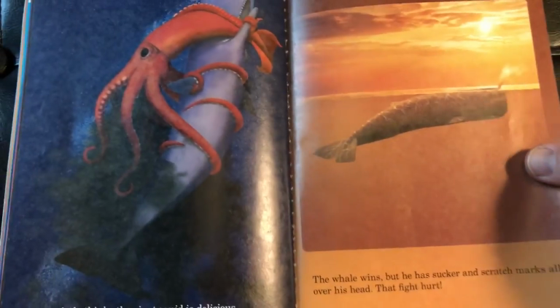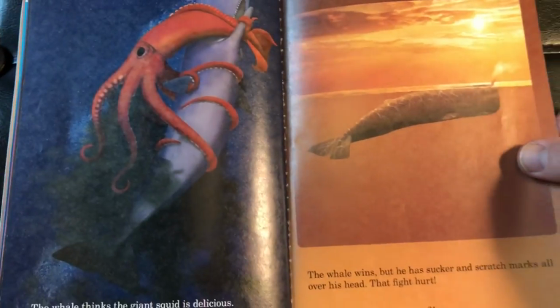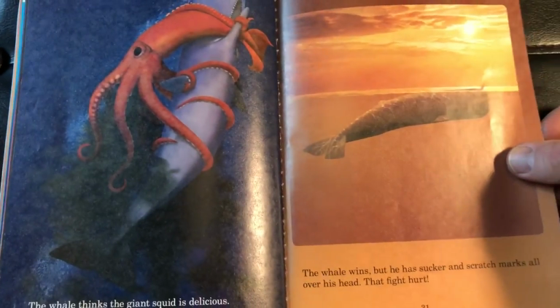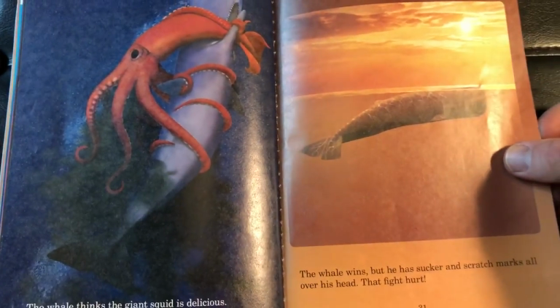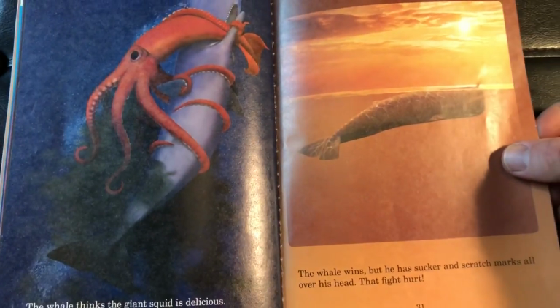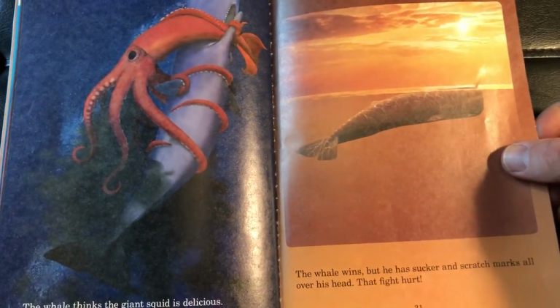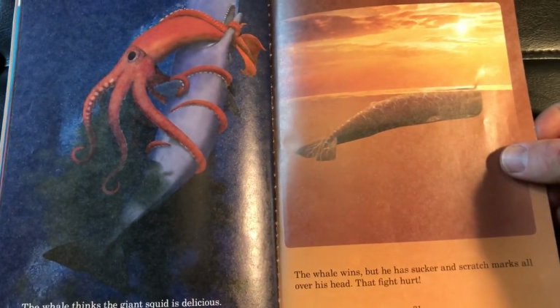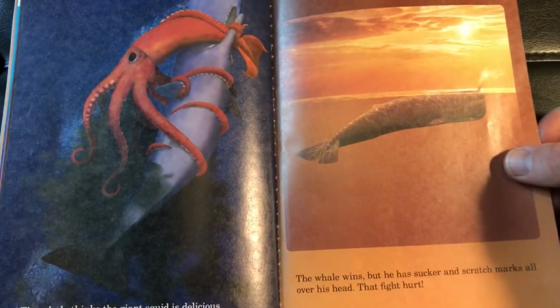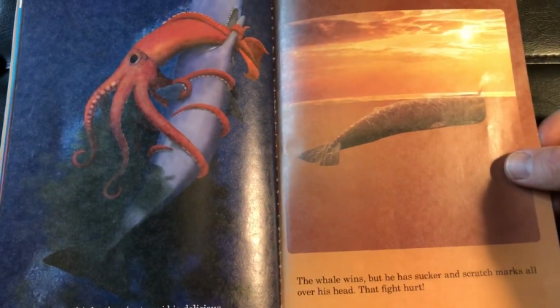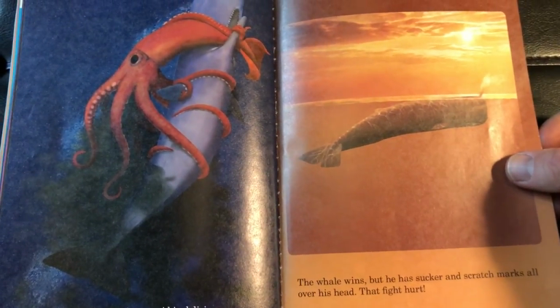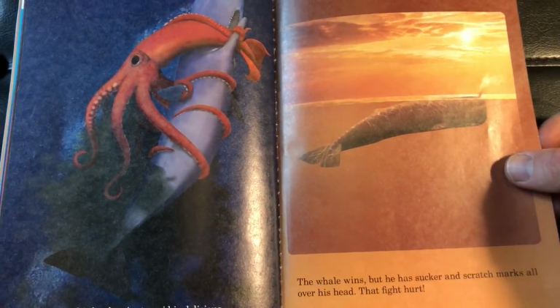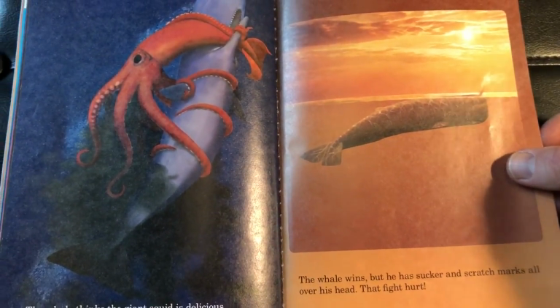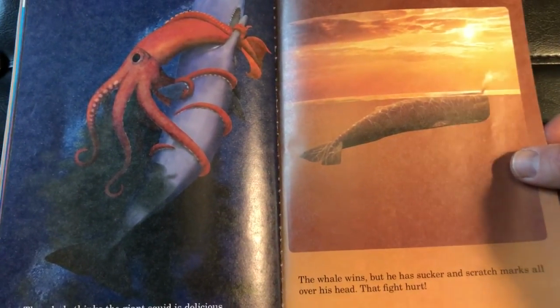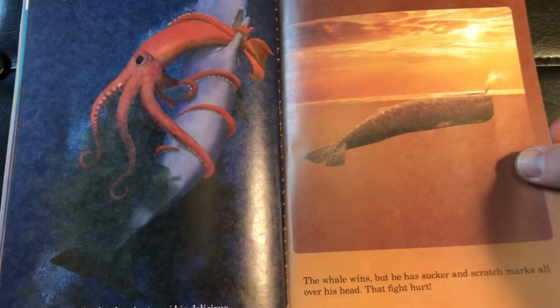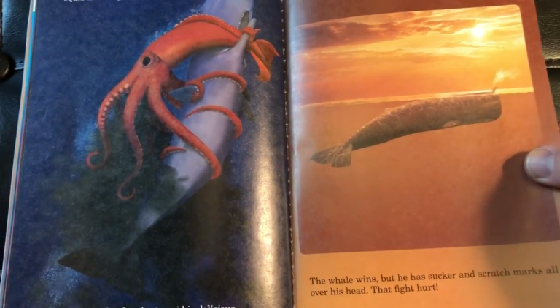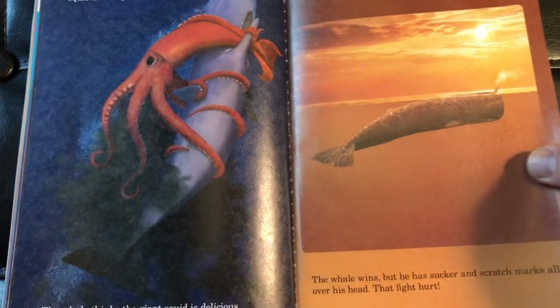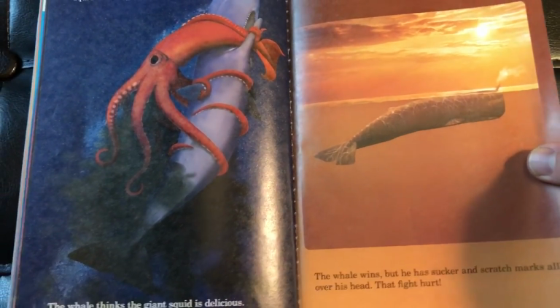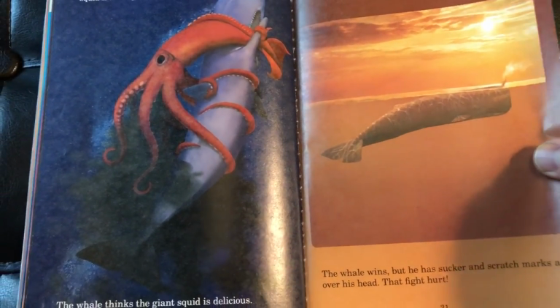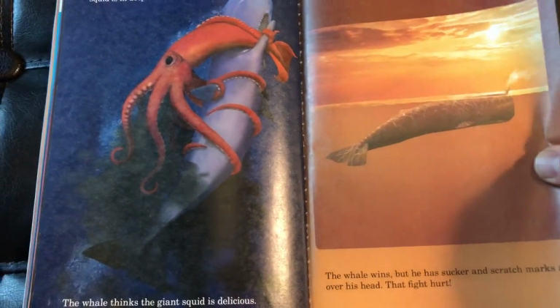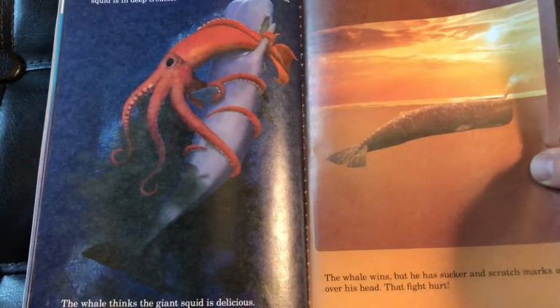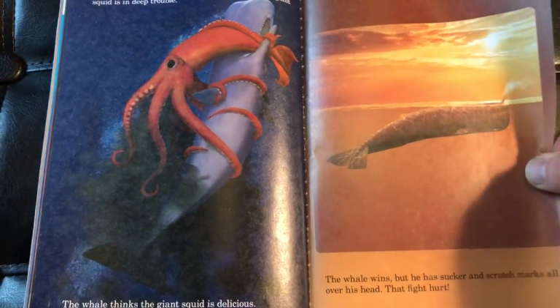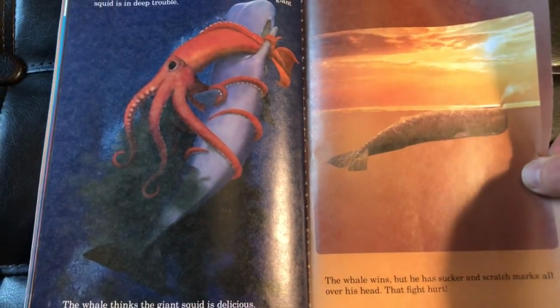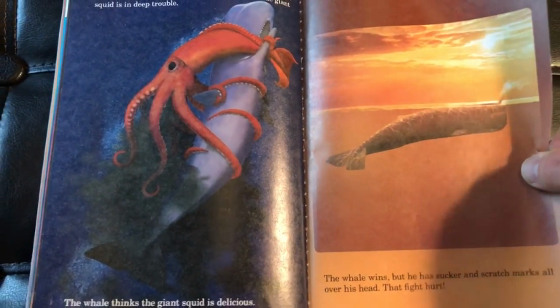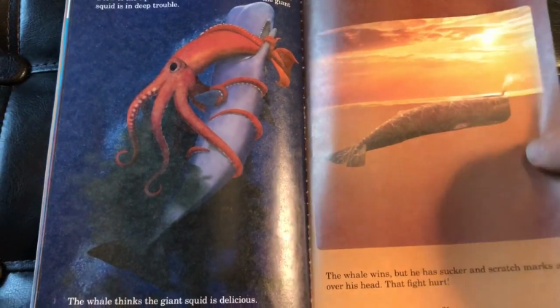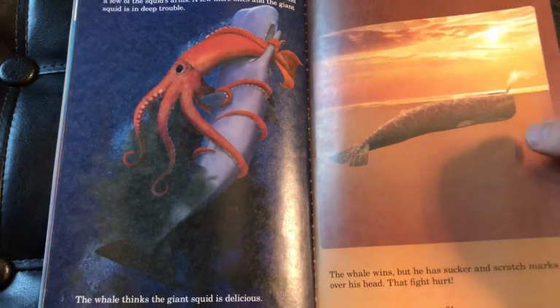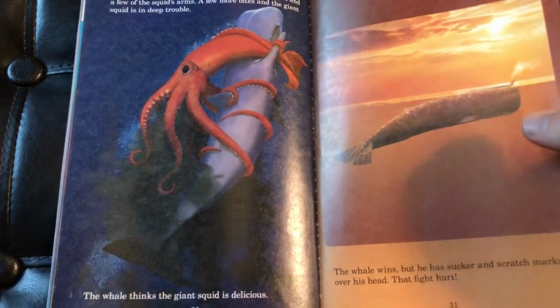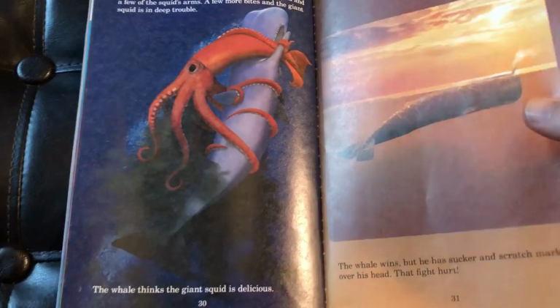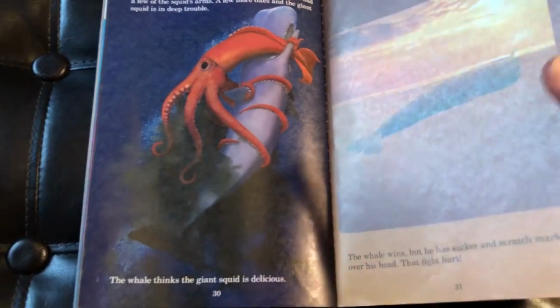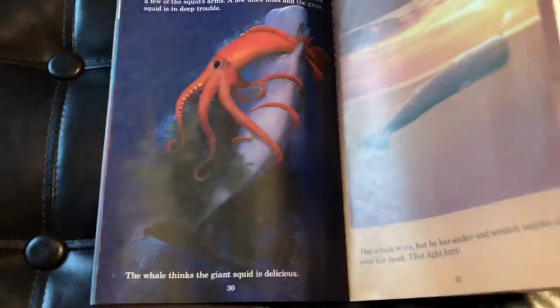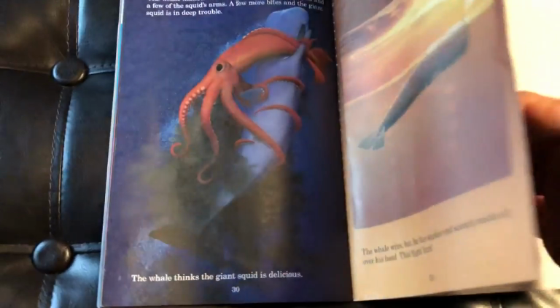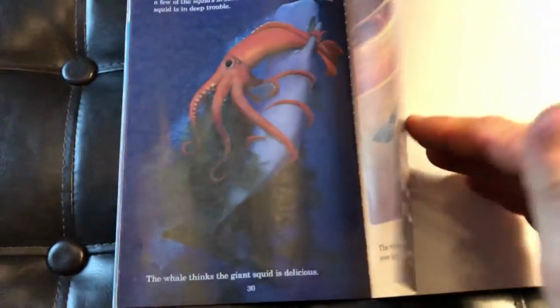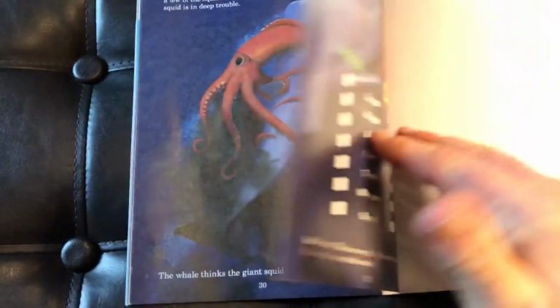So who won? The whale won. Awesome, awesome book.